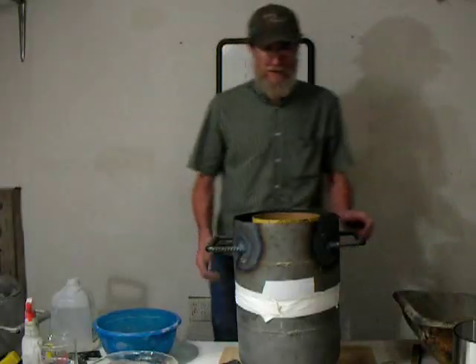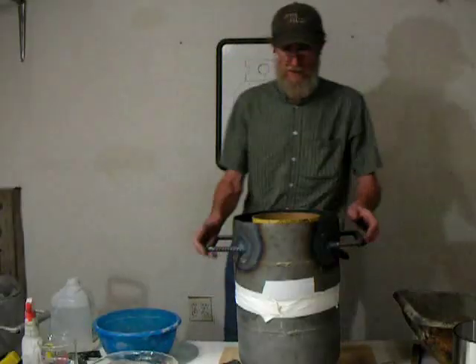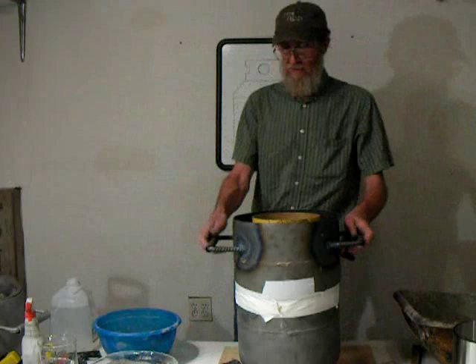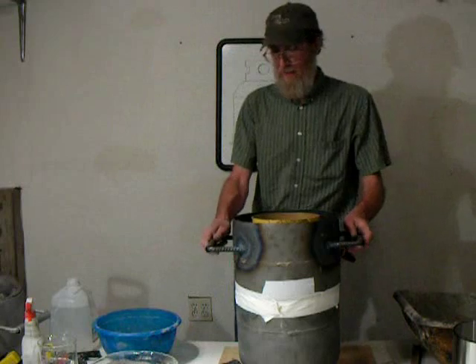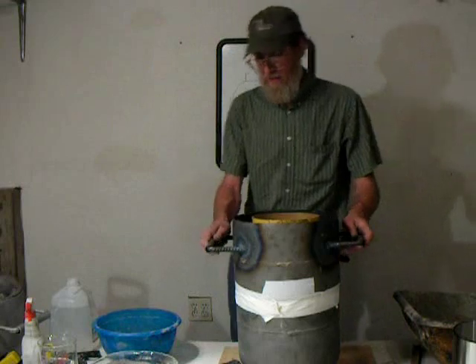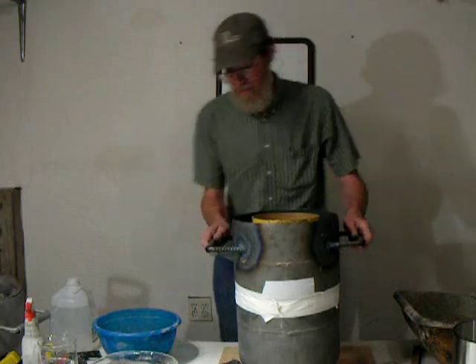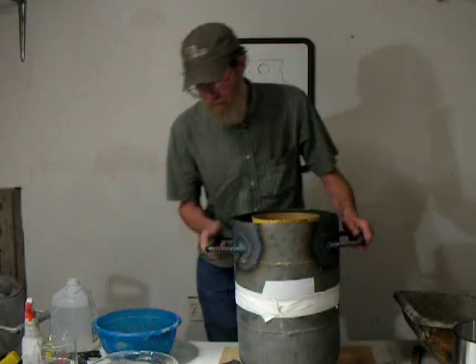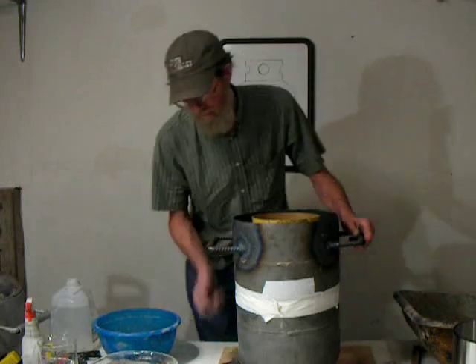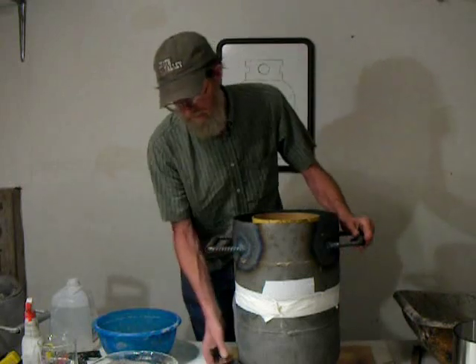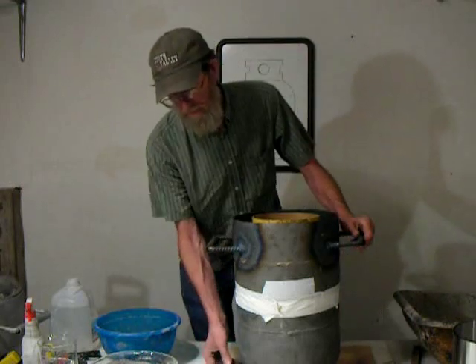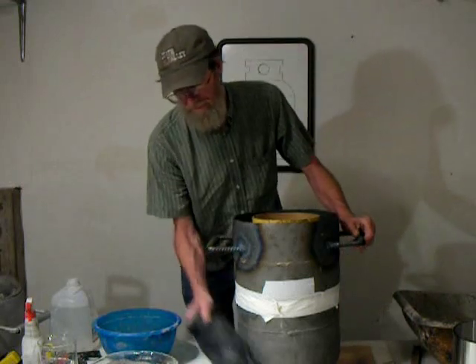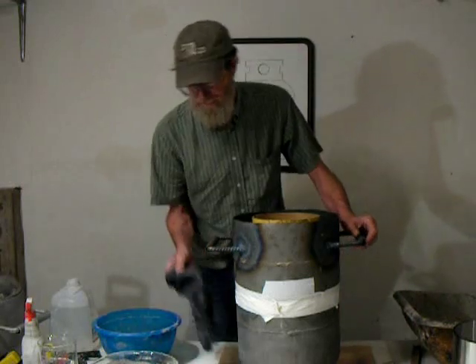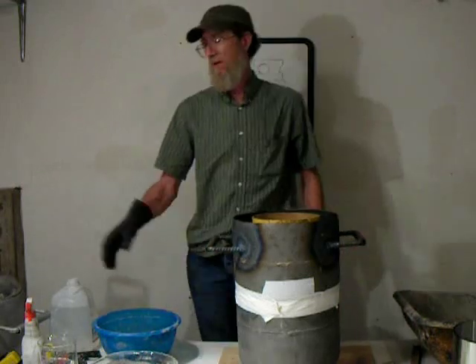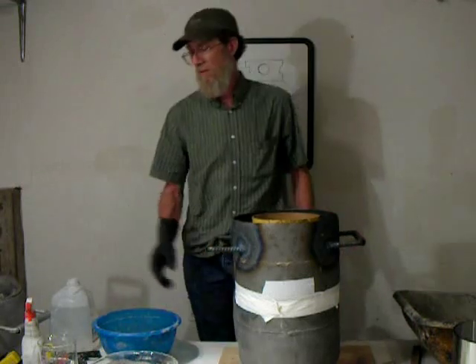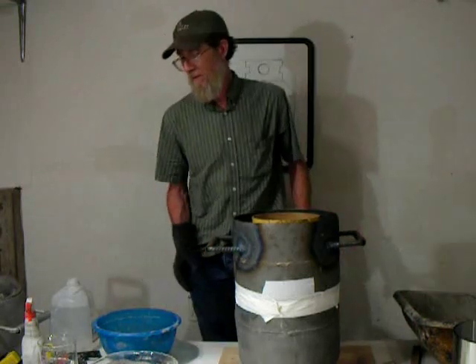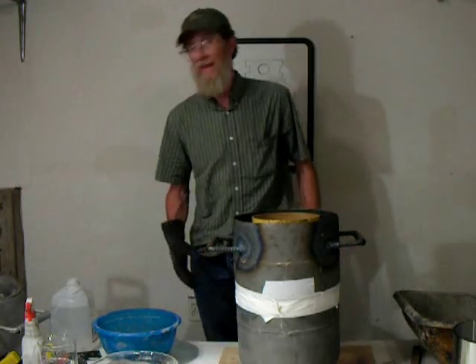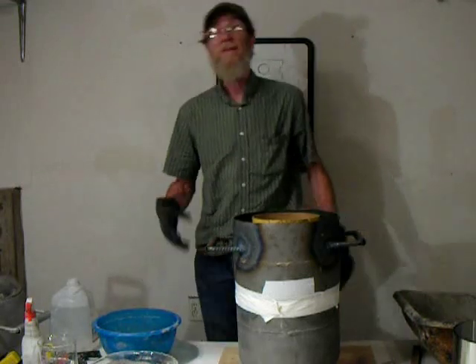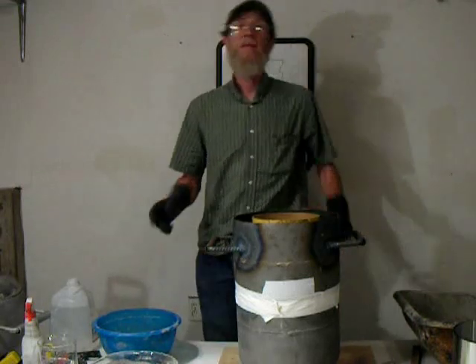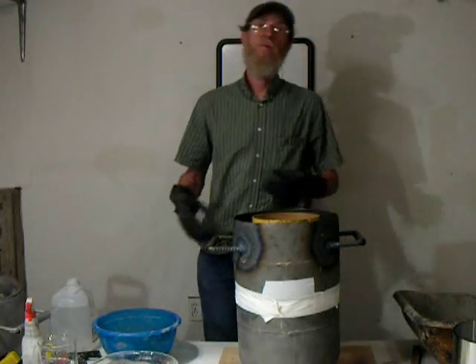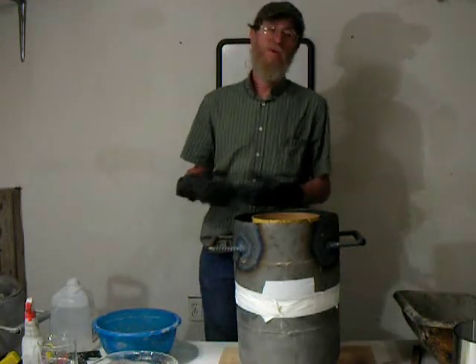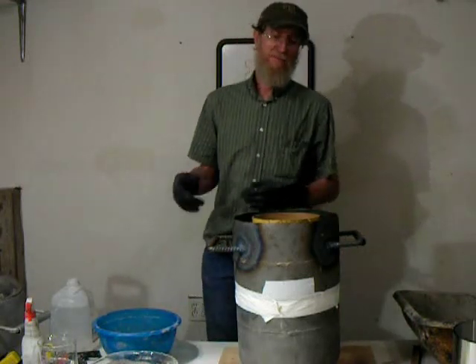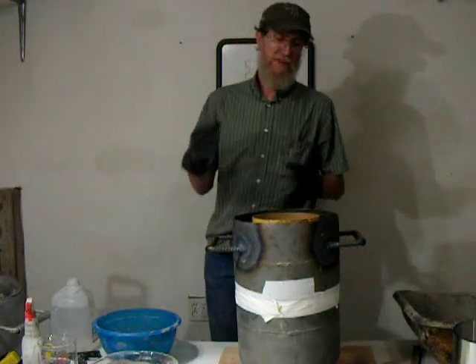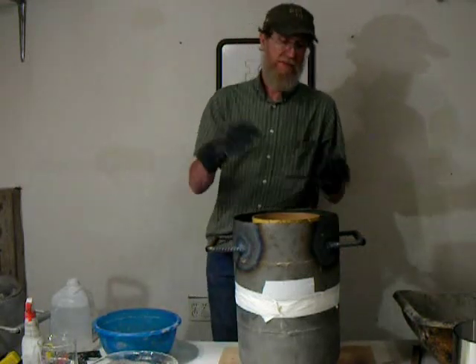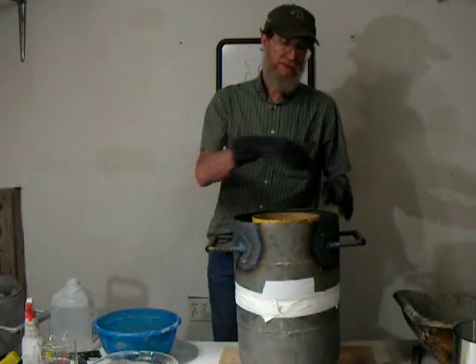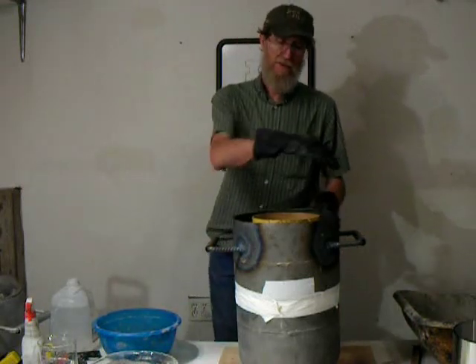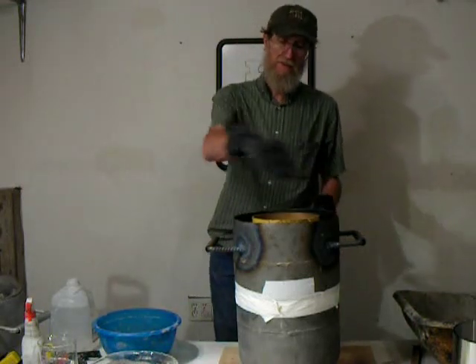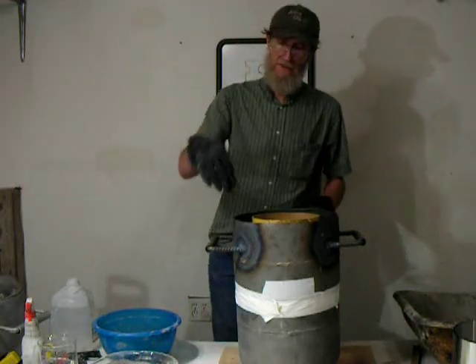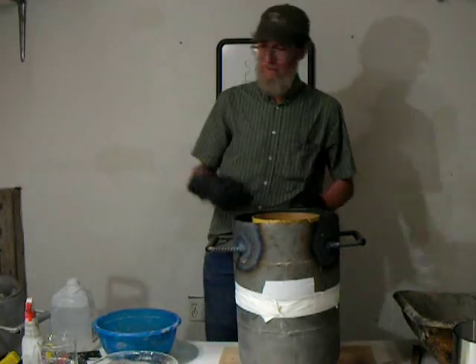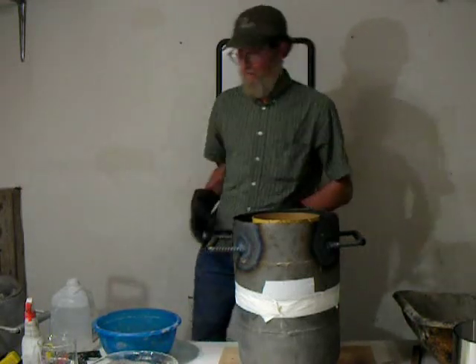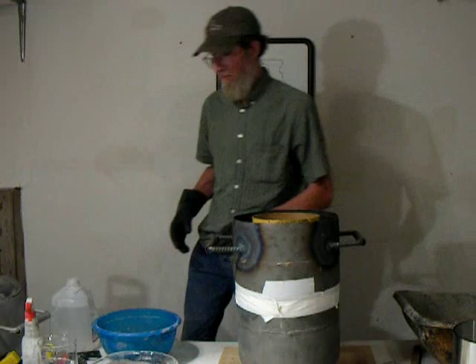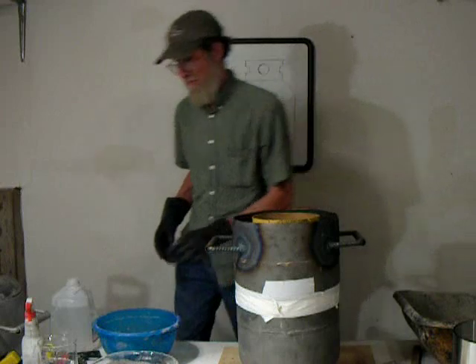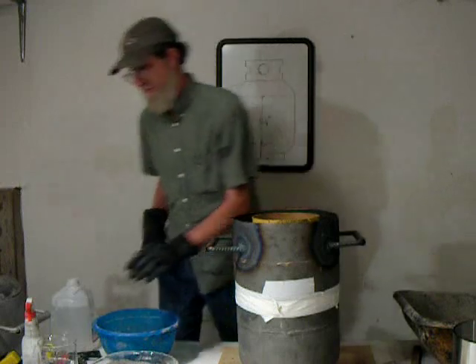Okay, now we're ready to start pouring. We've got our water ready. We'll go ahead and mix it and we'll start doing the pouring.